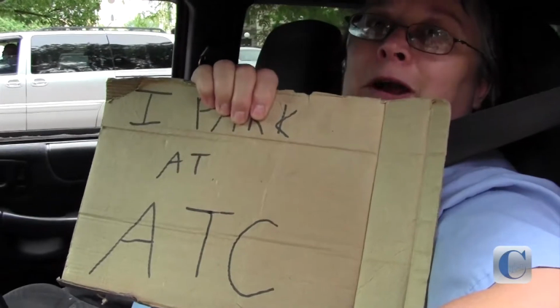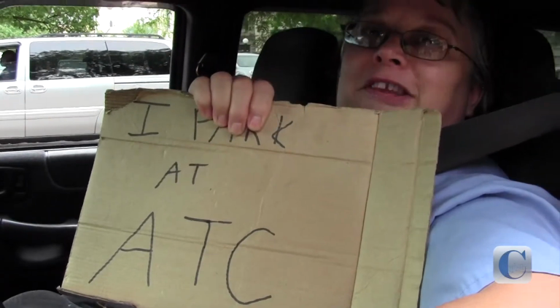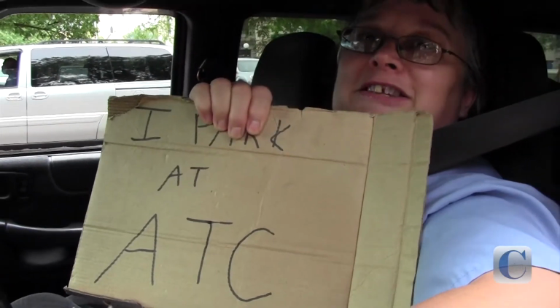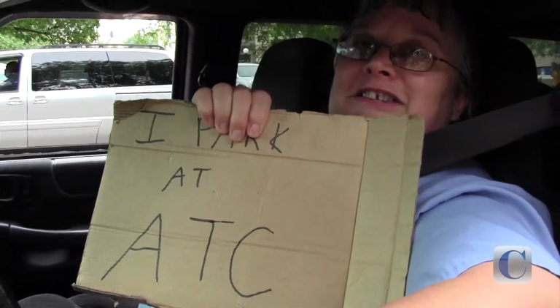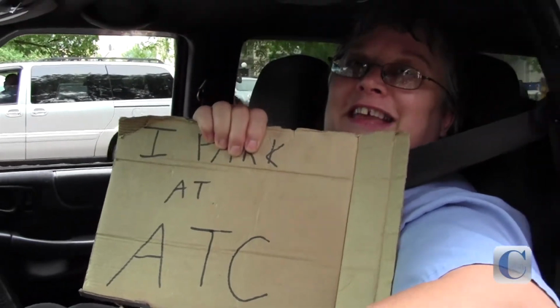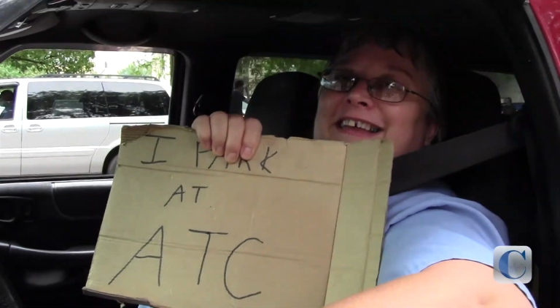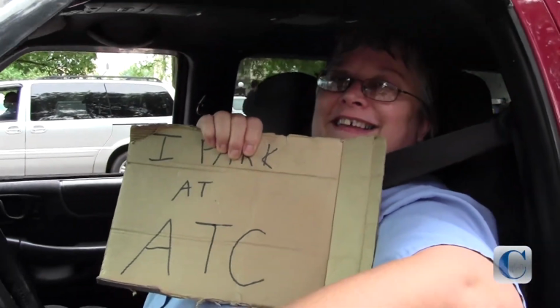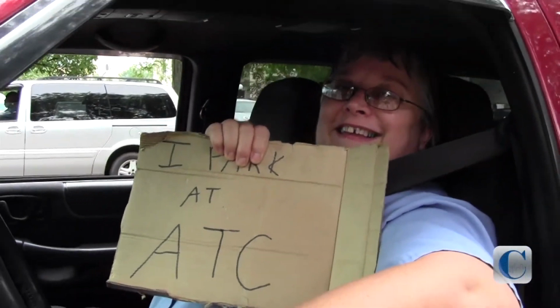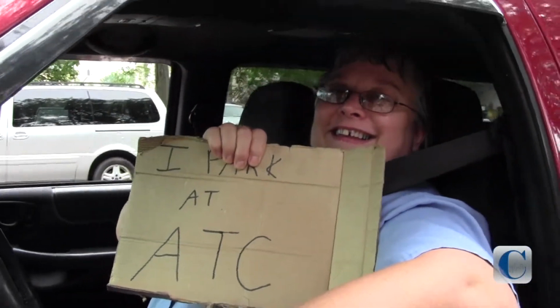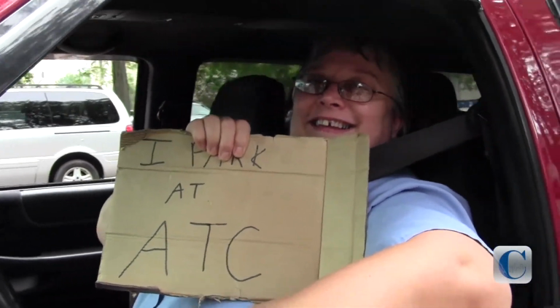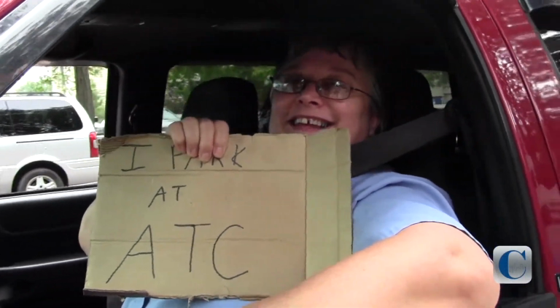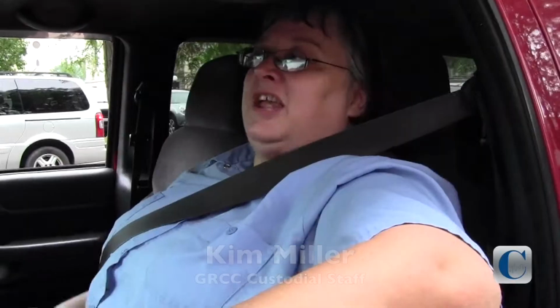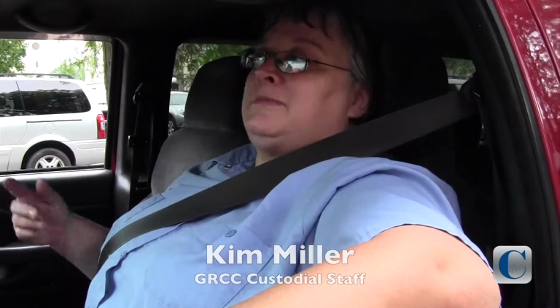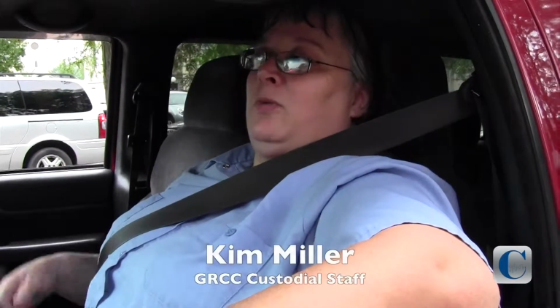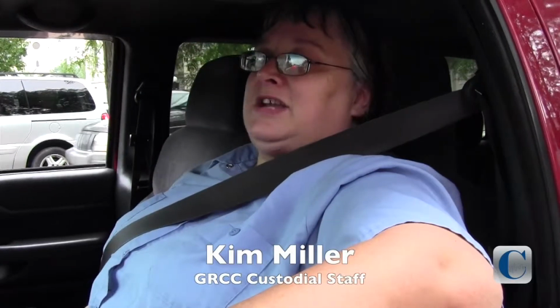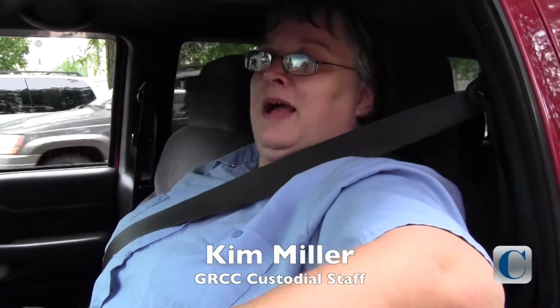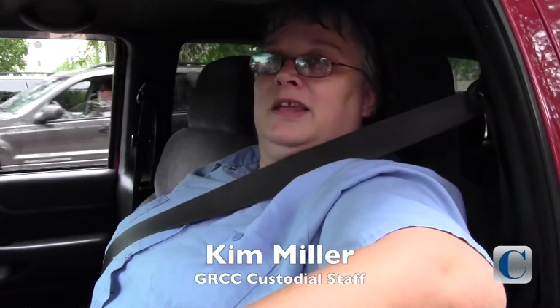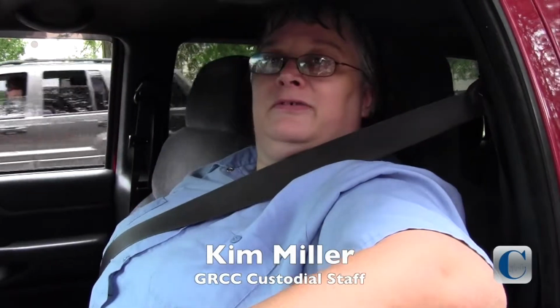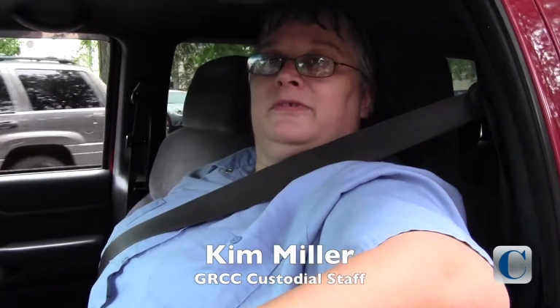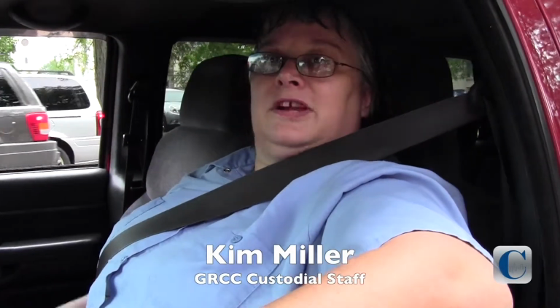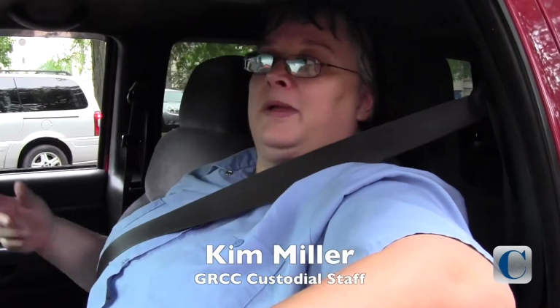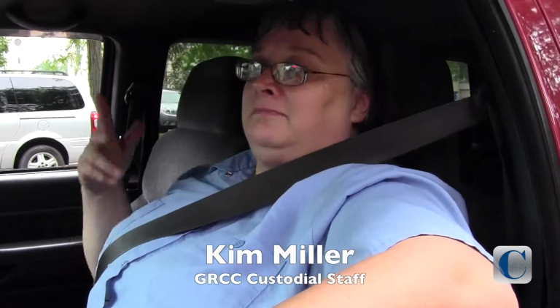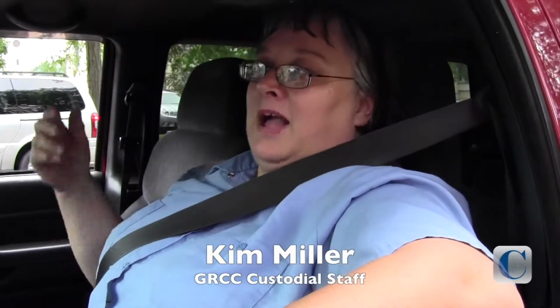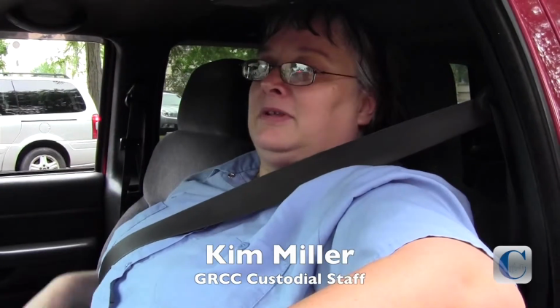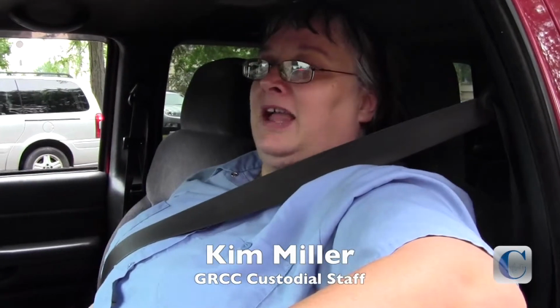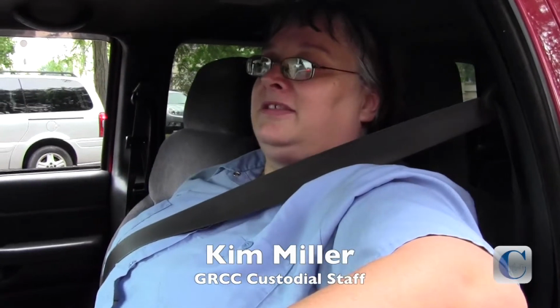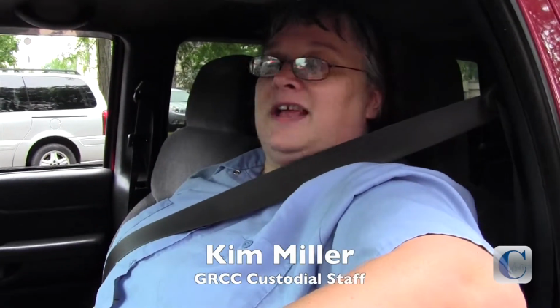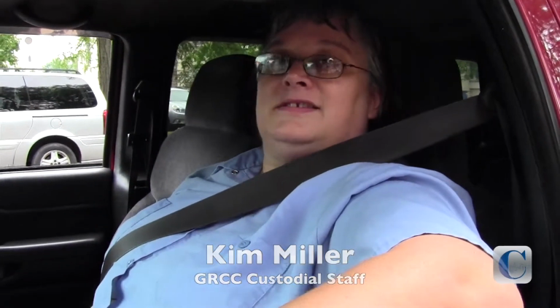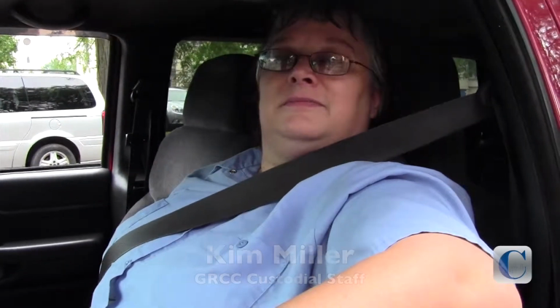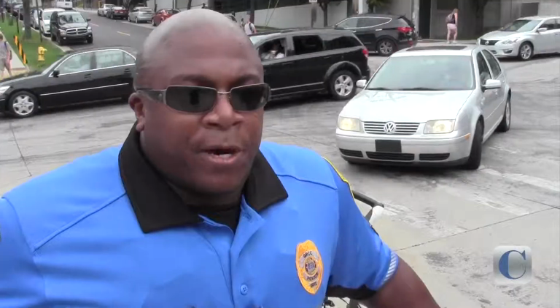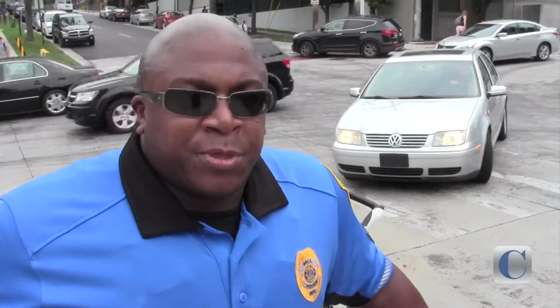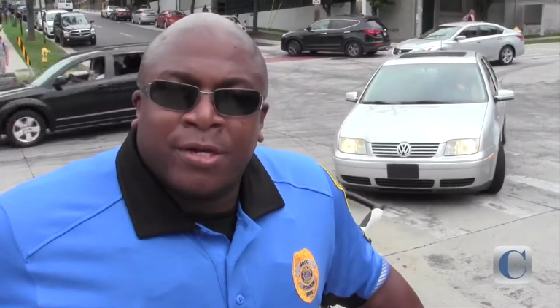I park at the ATC. It doesn't matter what time I leave to come in, I always hit this congestion.